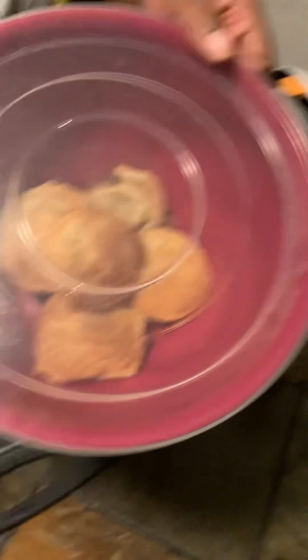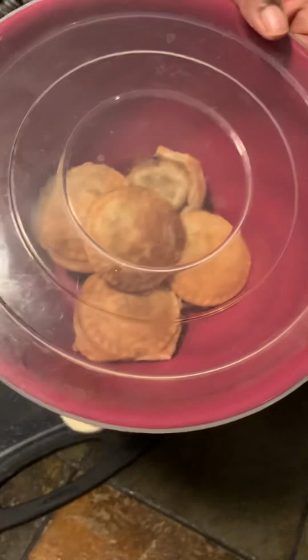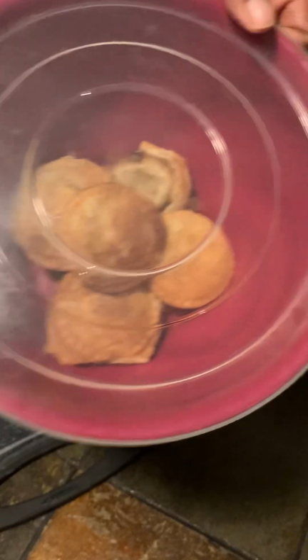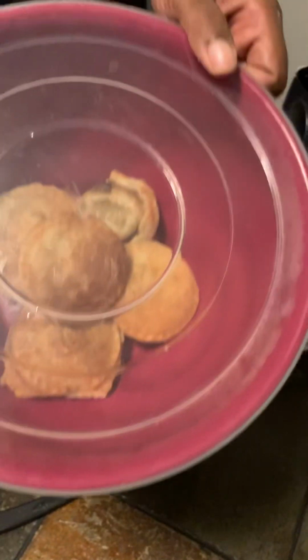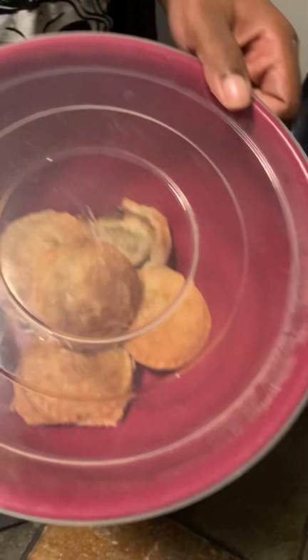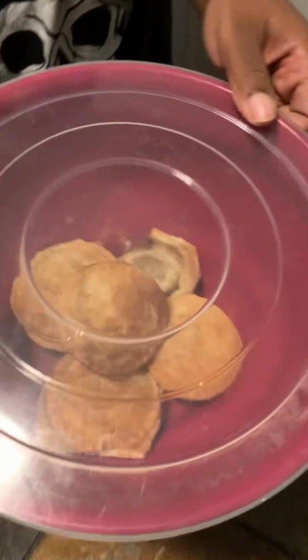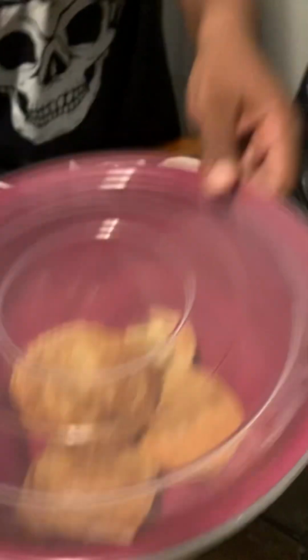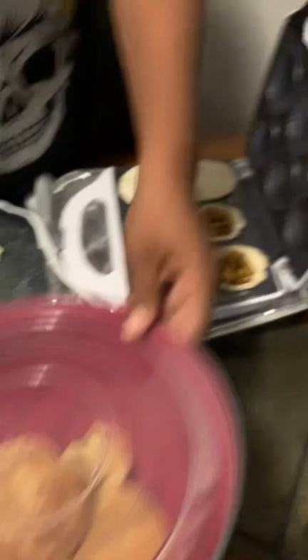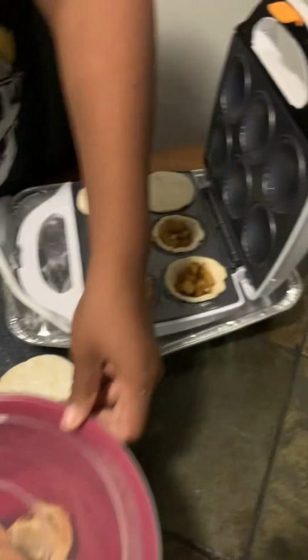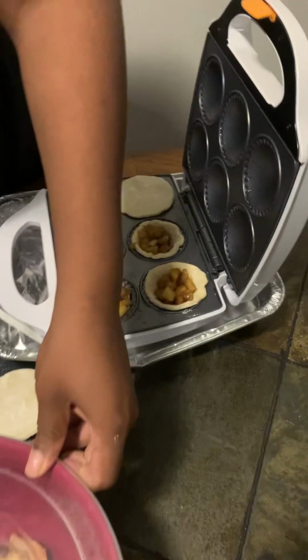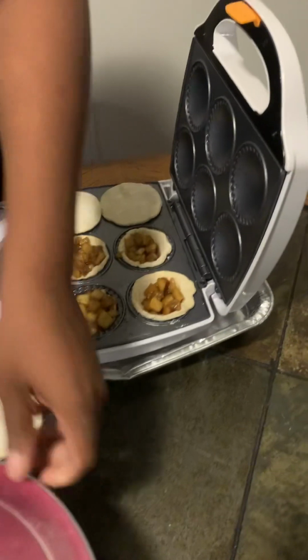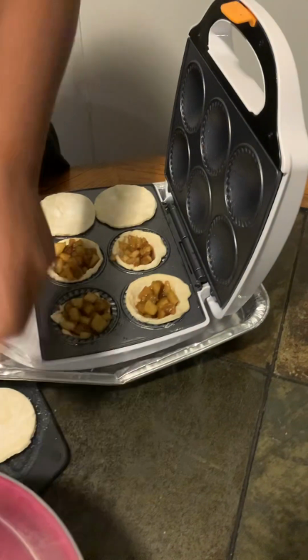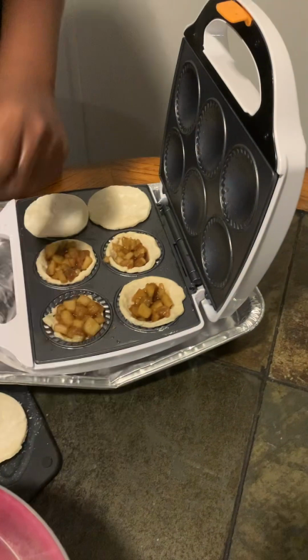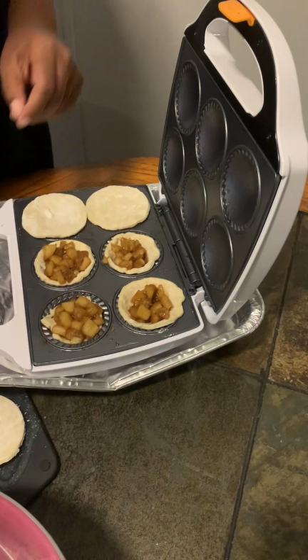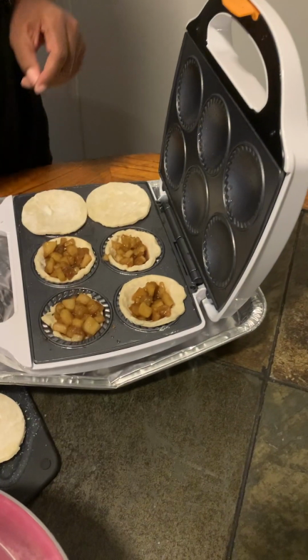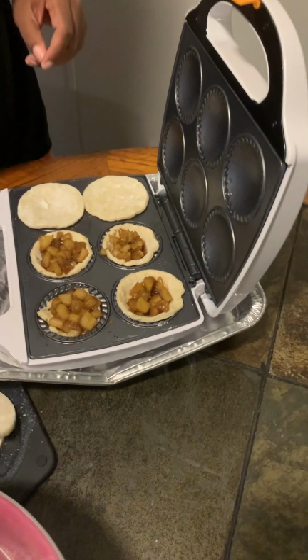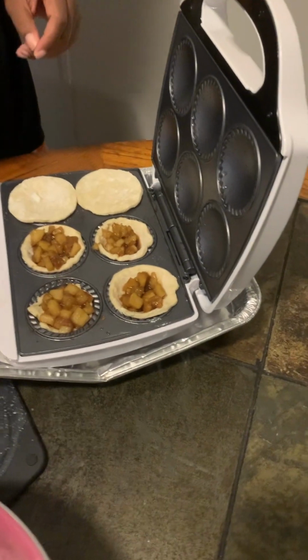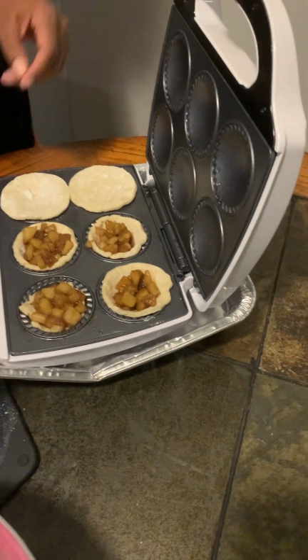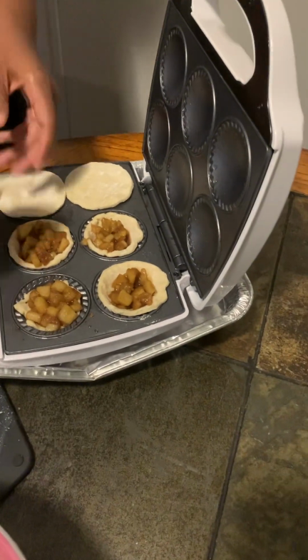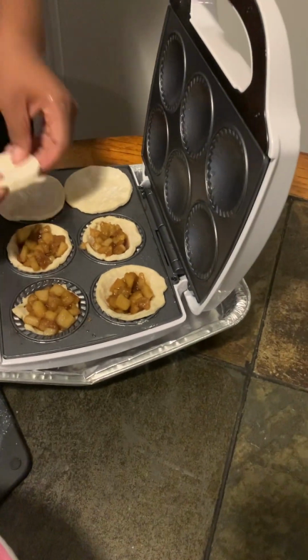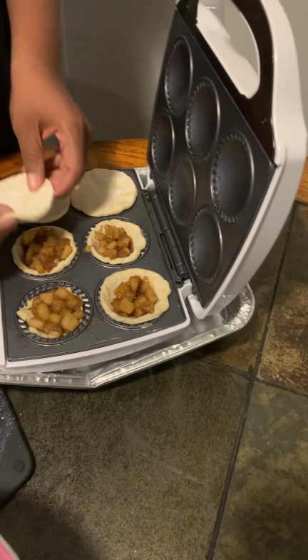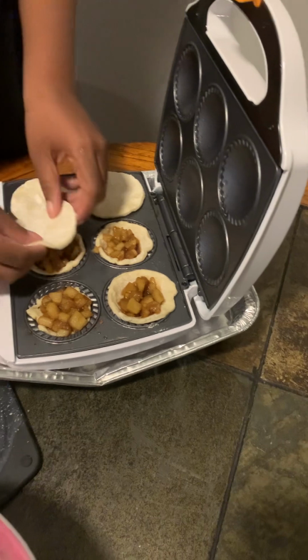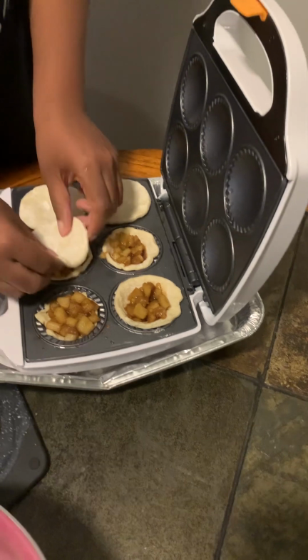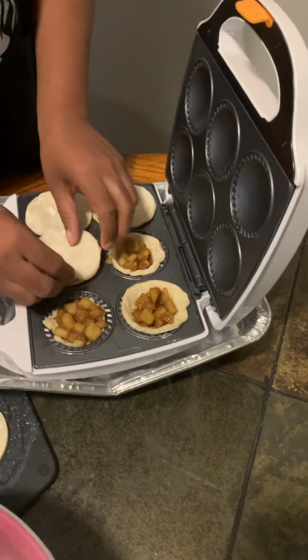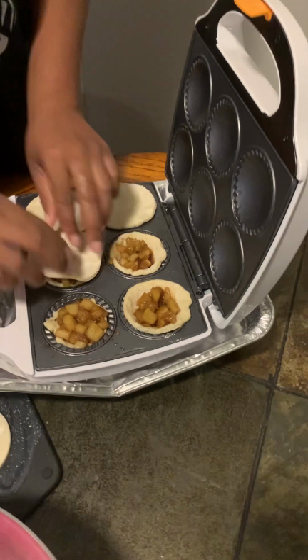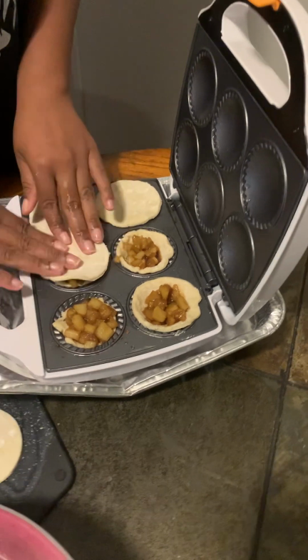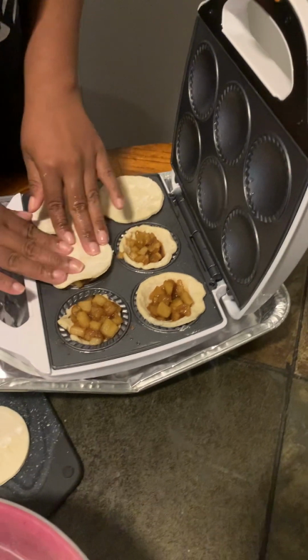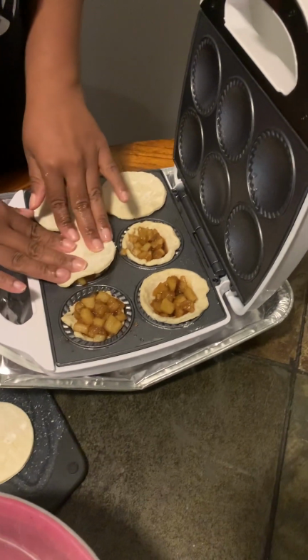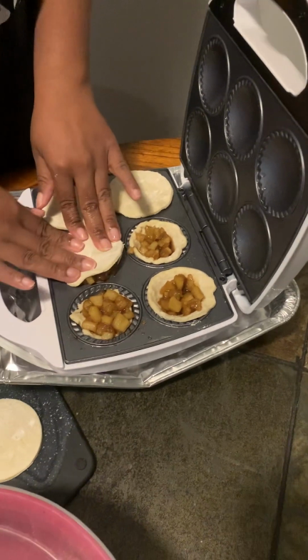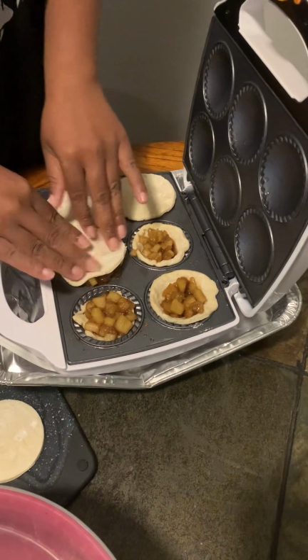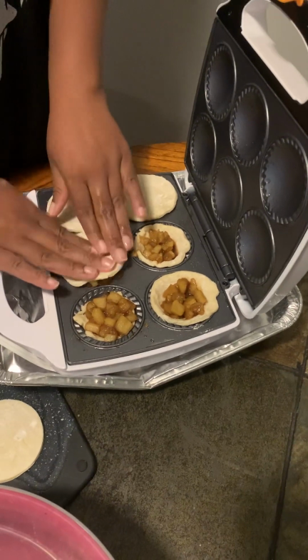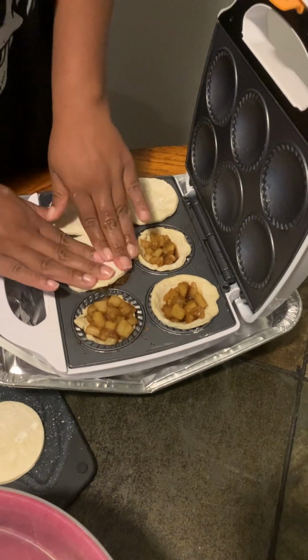Oh yeah, we just finished making some. We did. We'll pull them out and show you guys. Show them off.